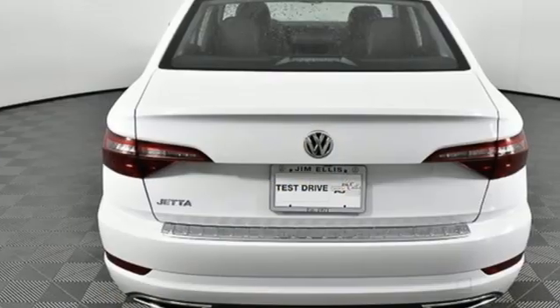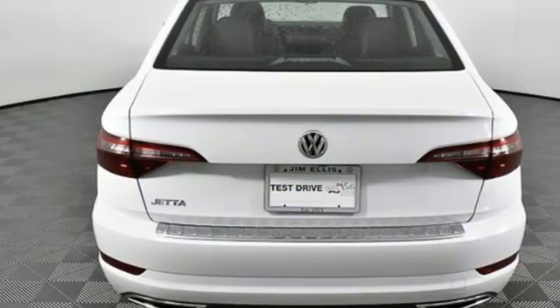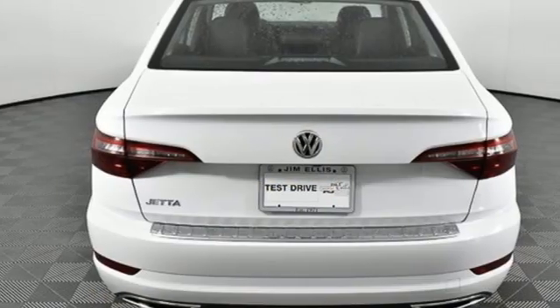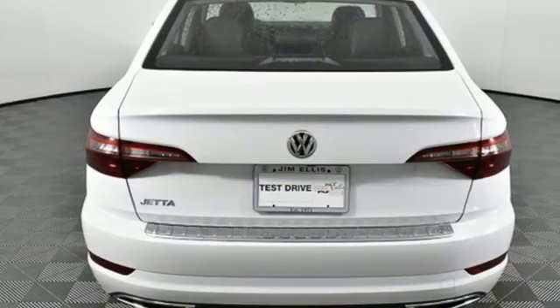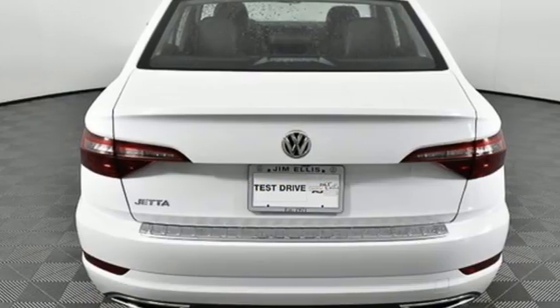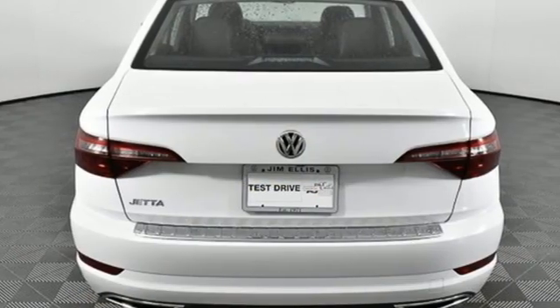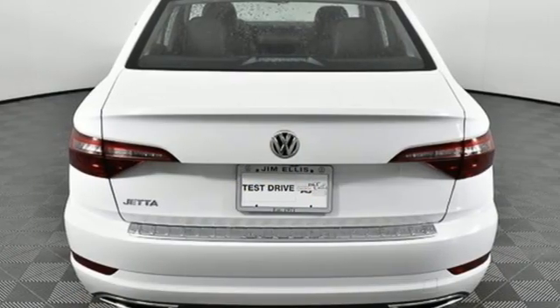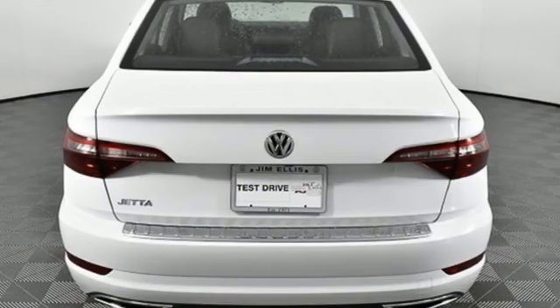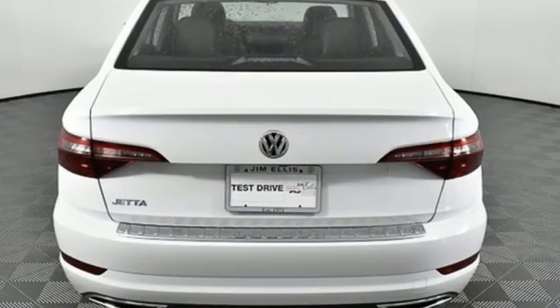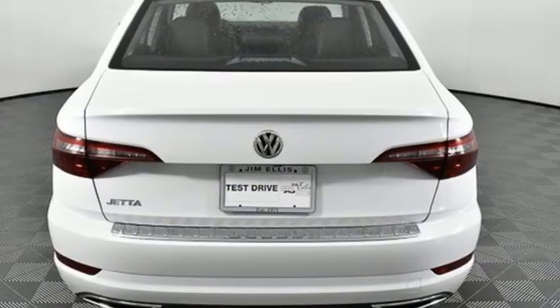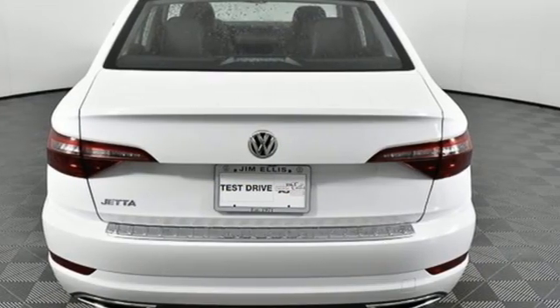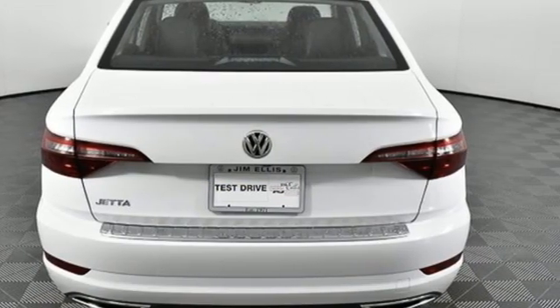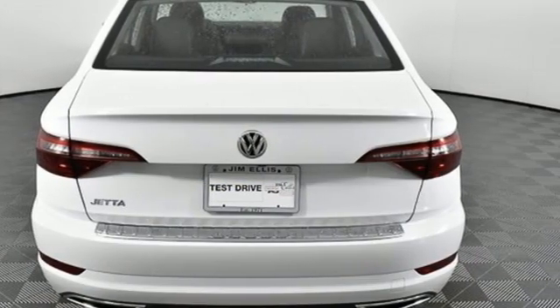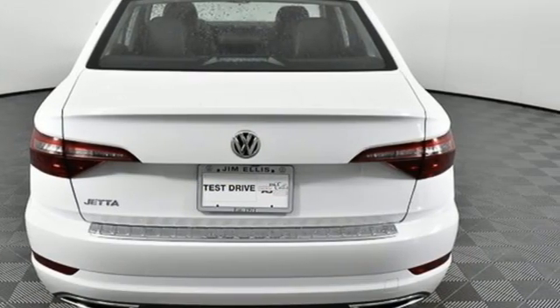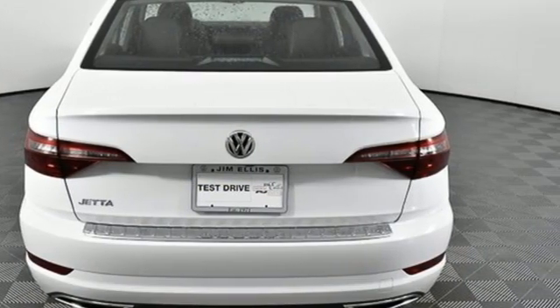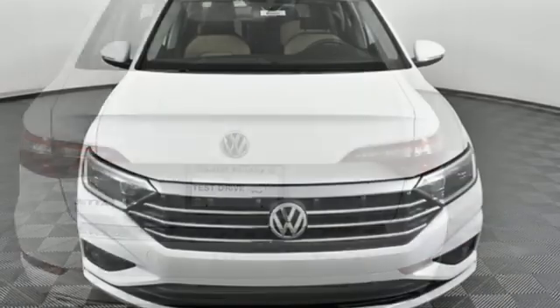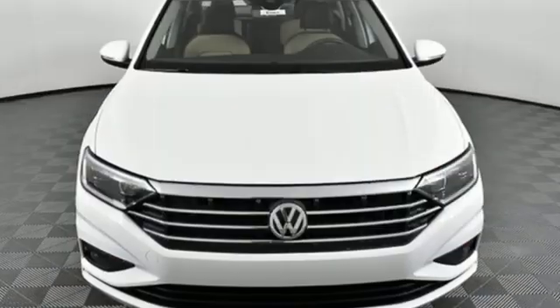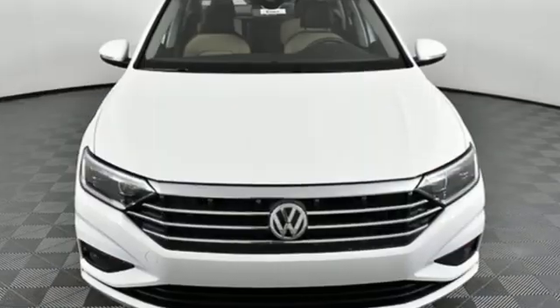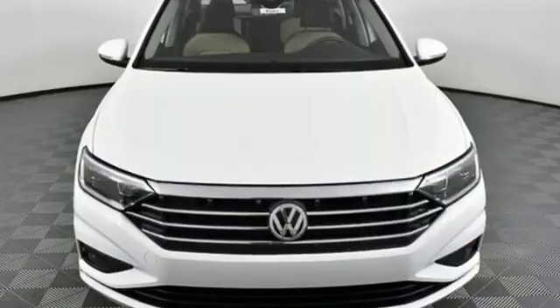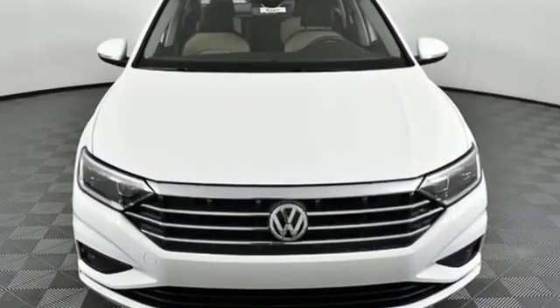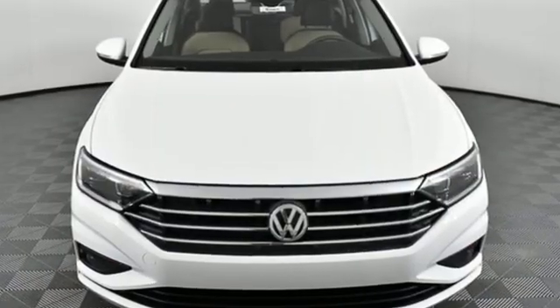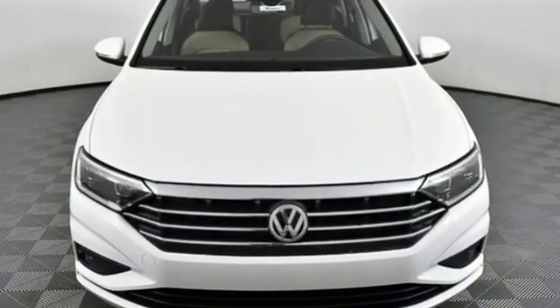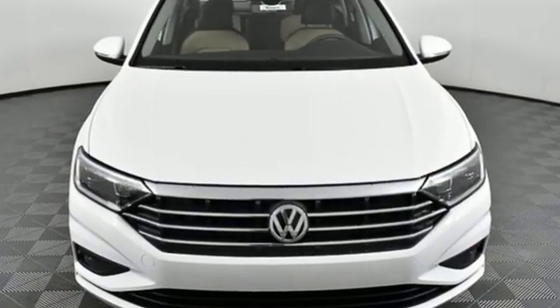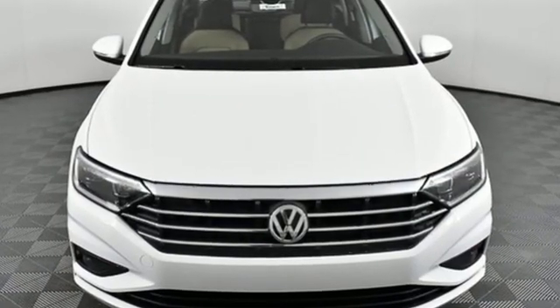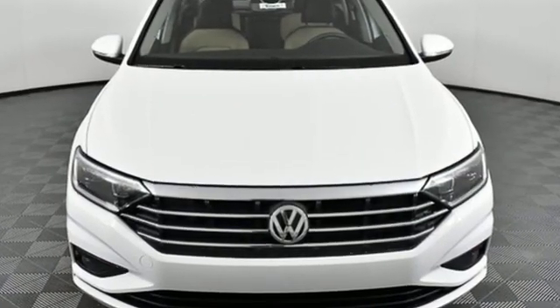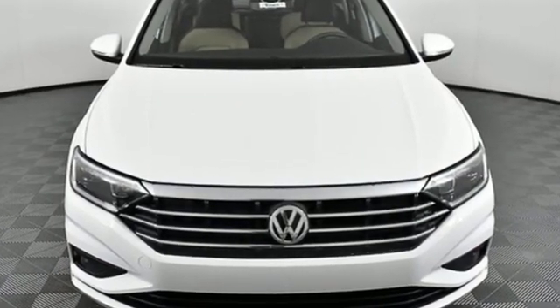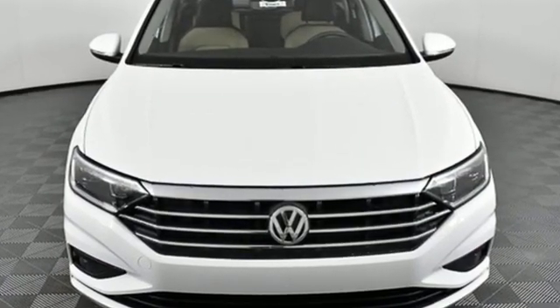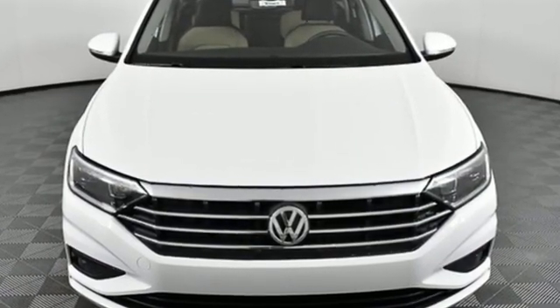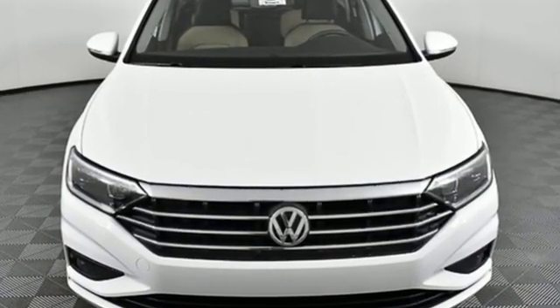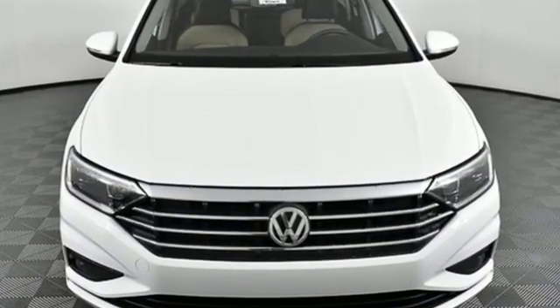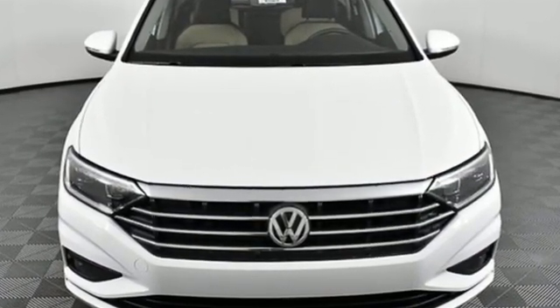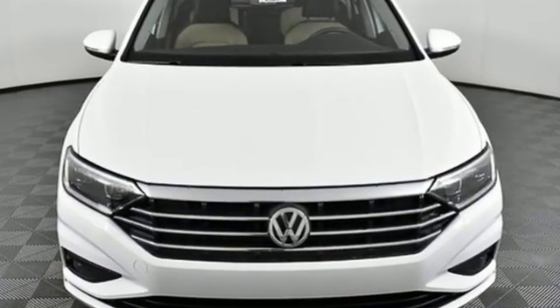Volkswagen, performance you'd expect with the precision of German engineering. You need to drive it to believe it. See it for yourself today.